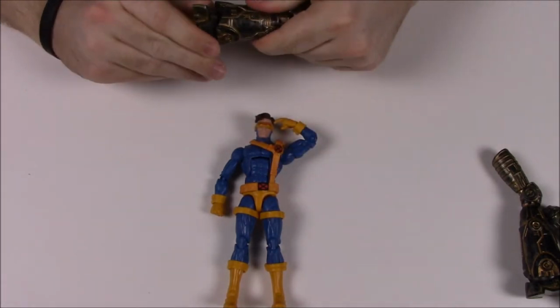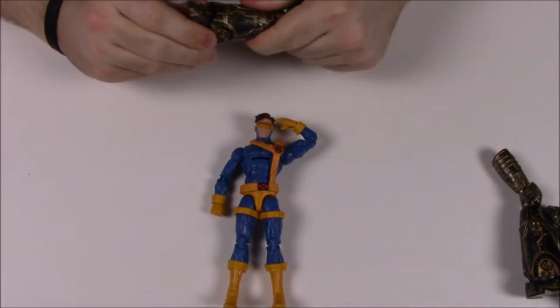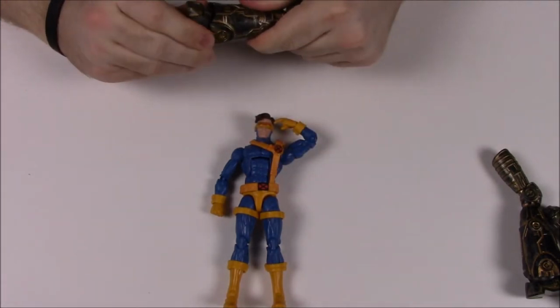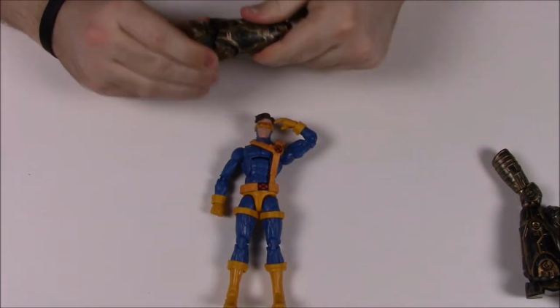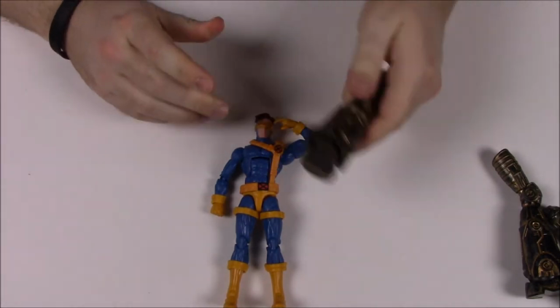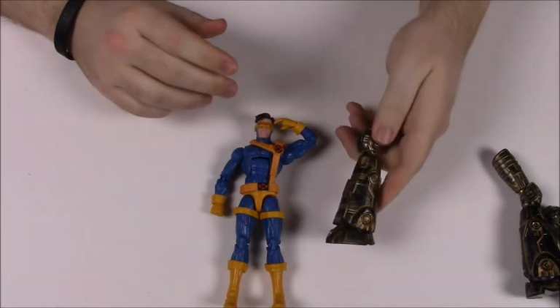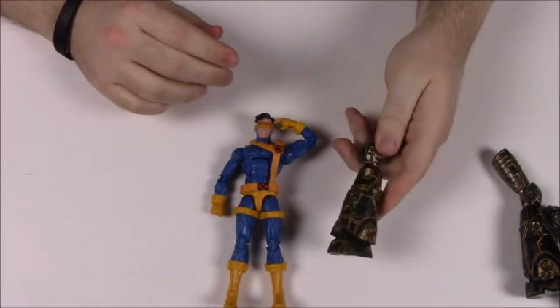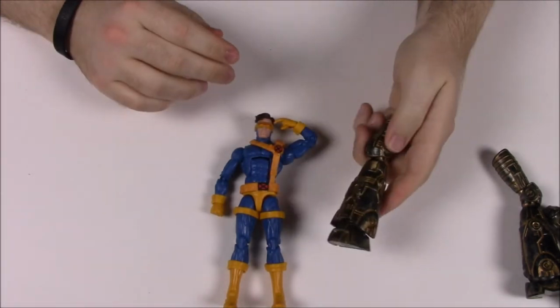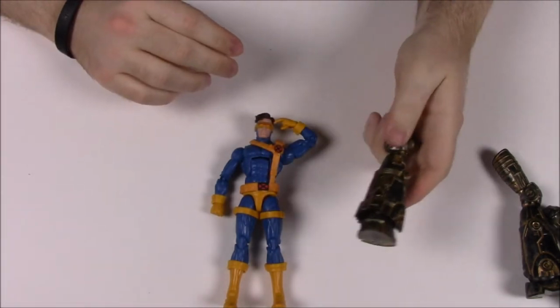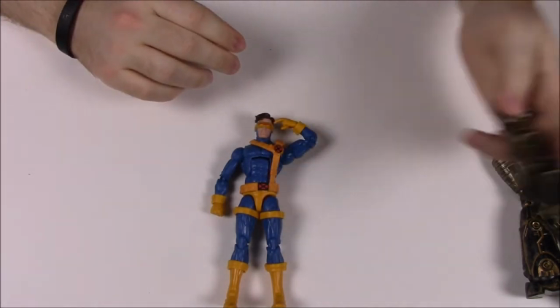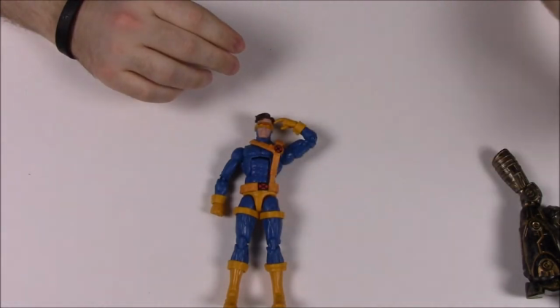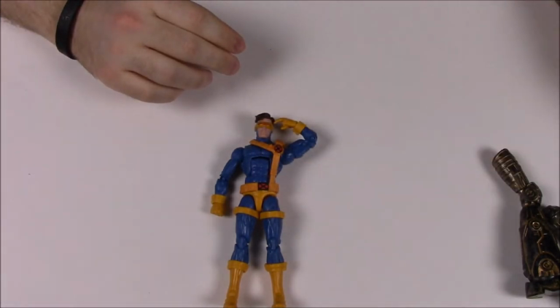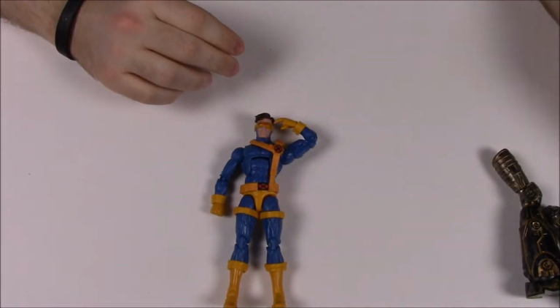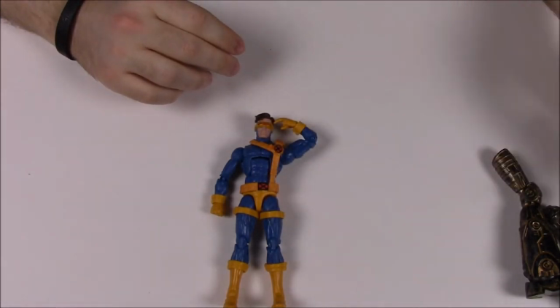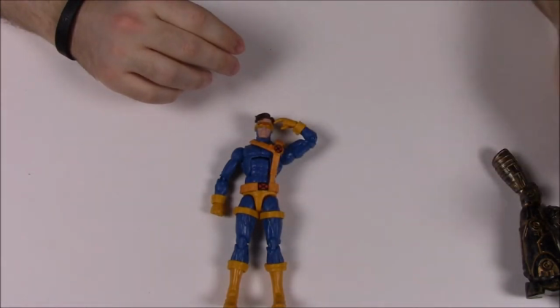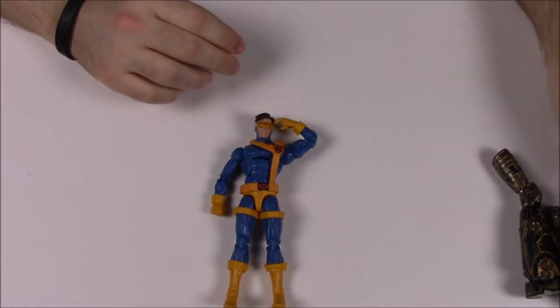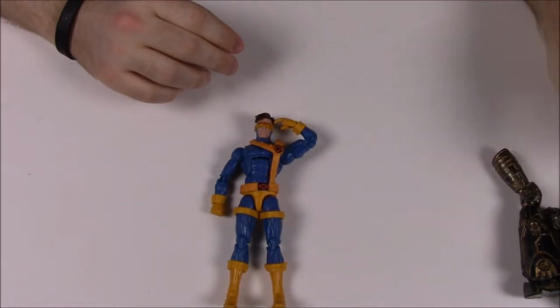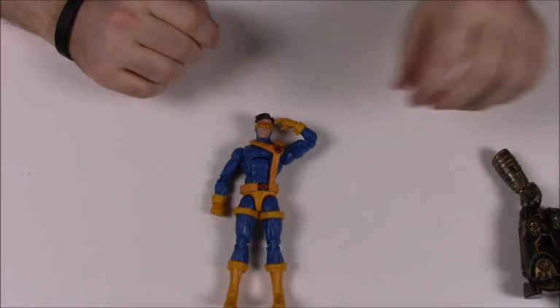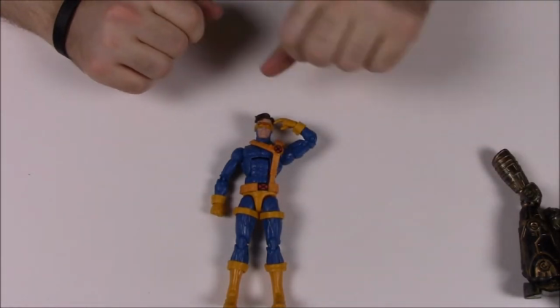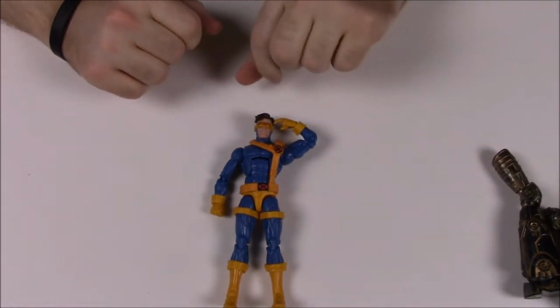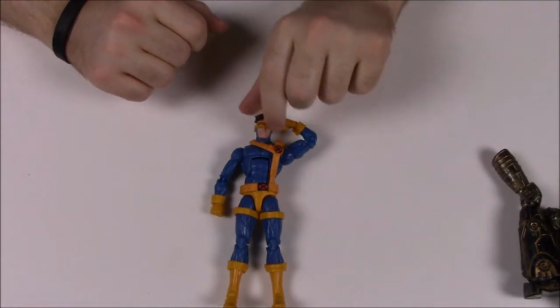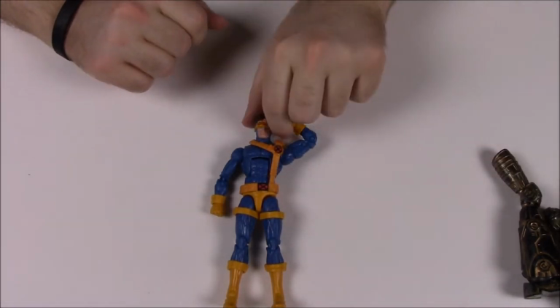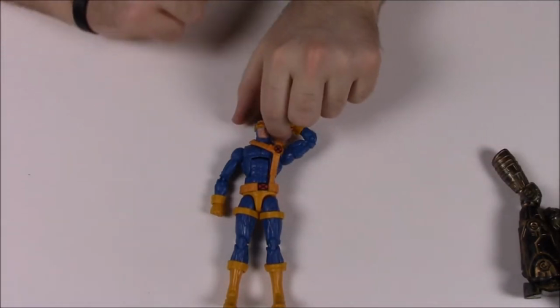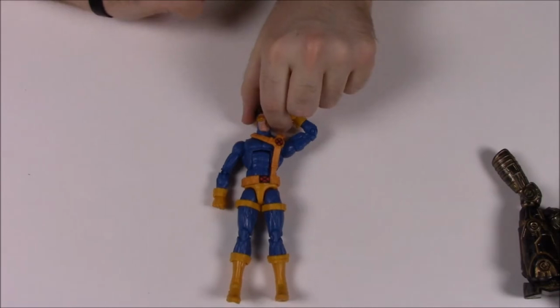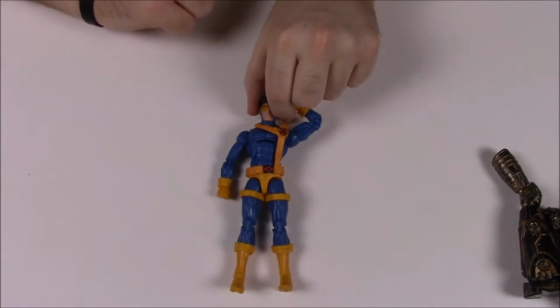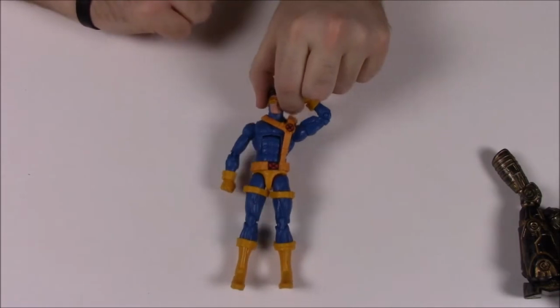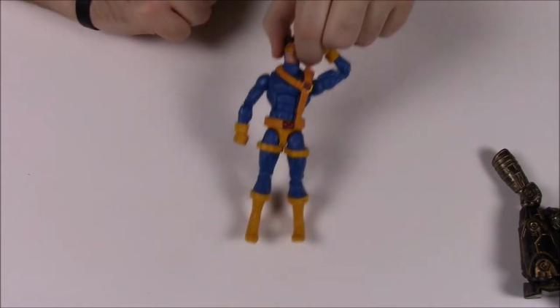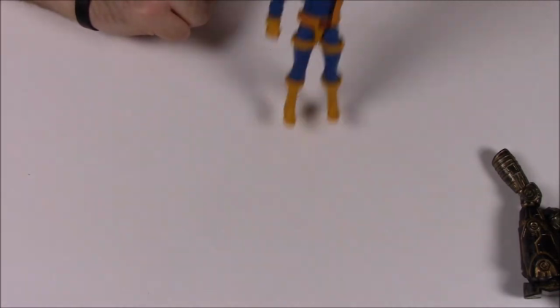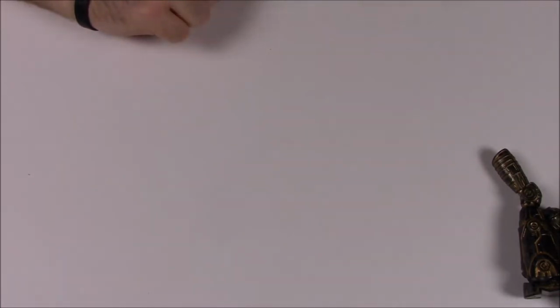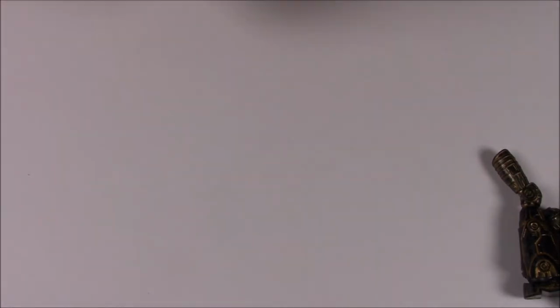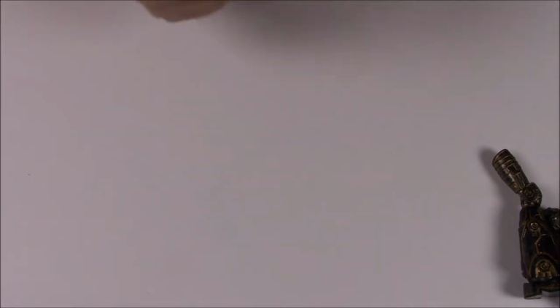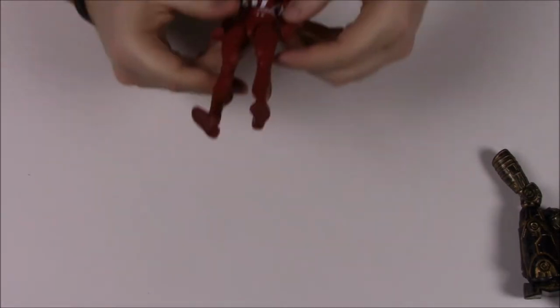Cyclops comes with the left leg of Warlock, so we're almost done assembling the build-a-figure.